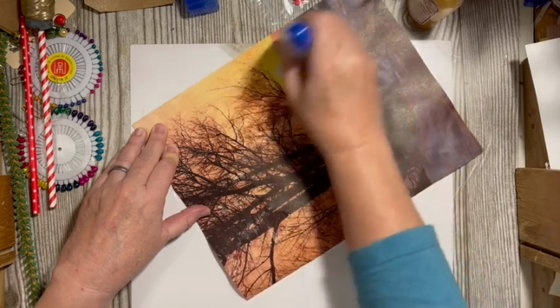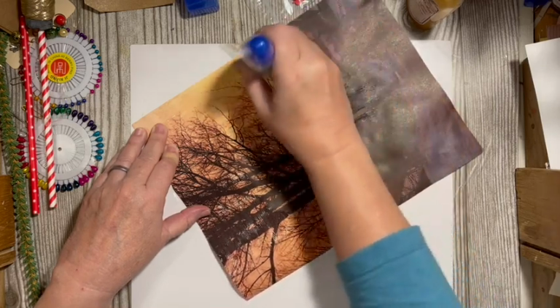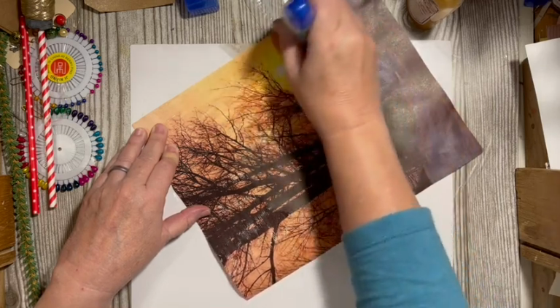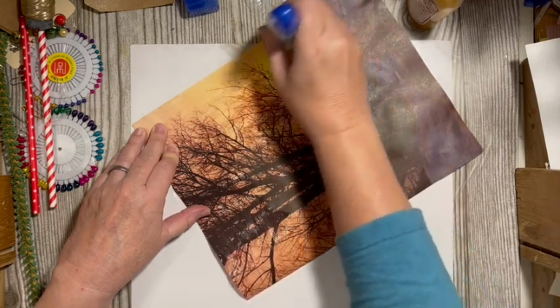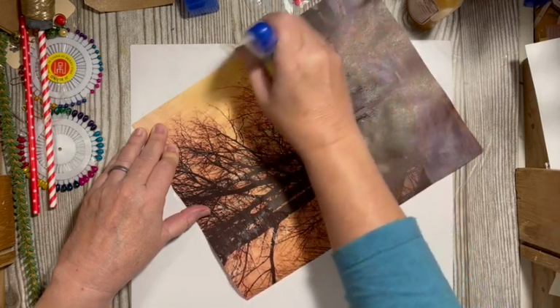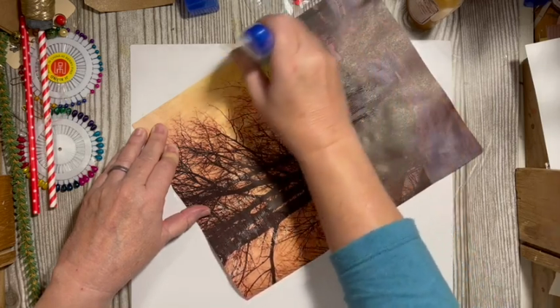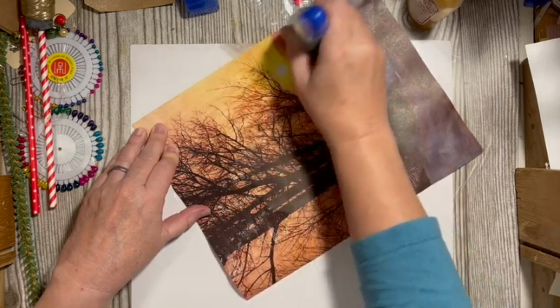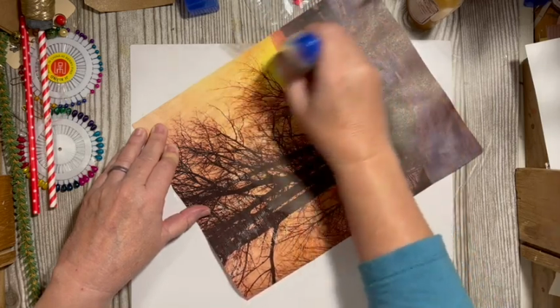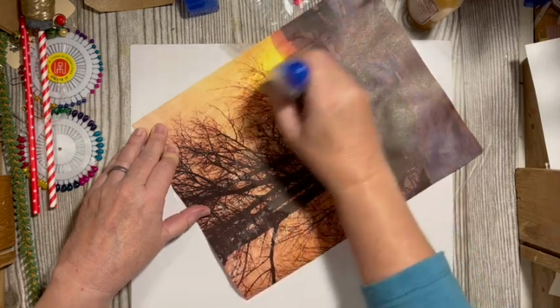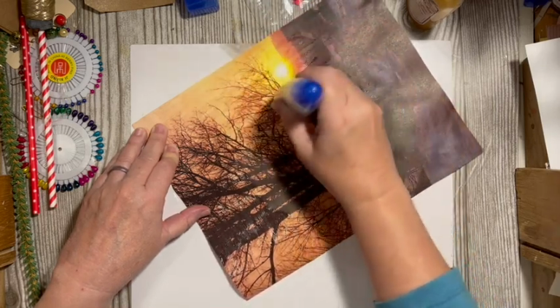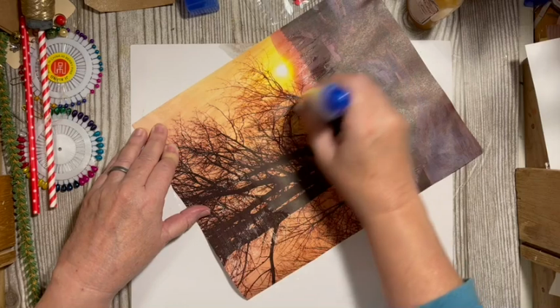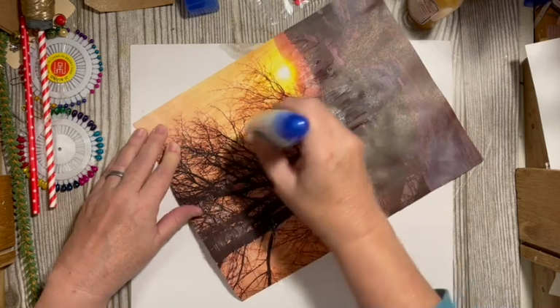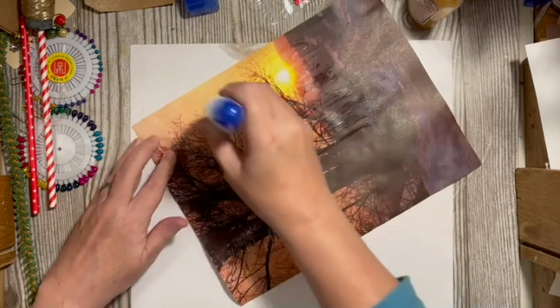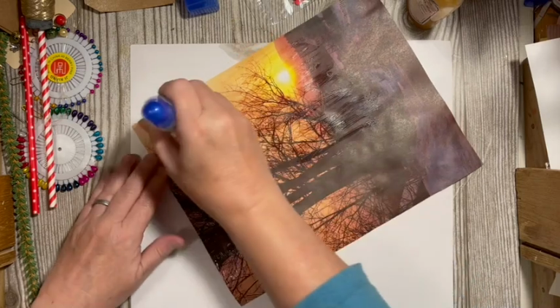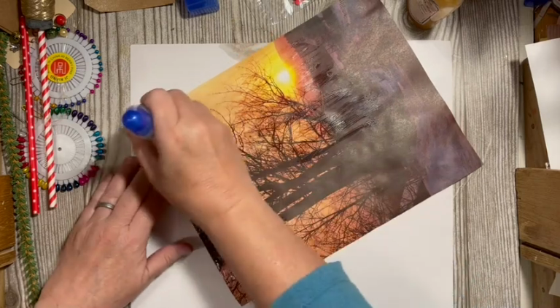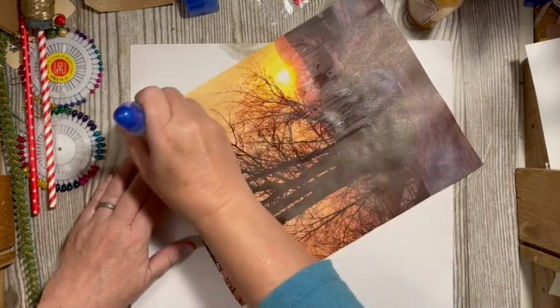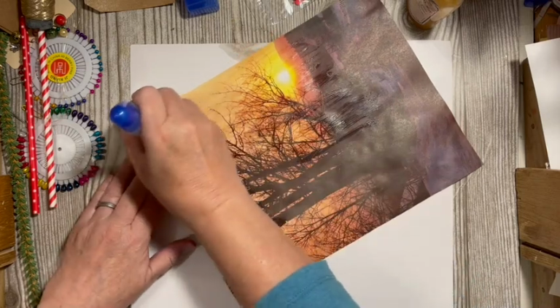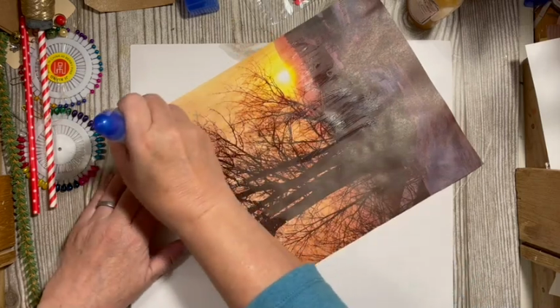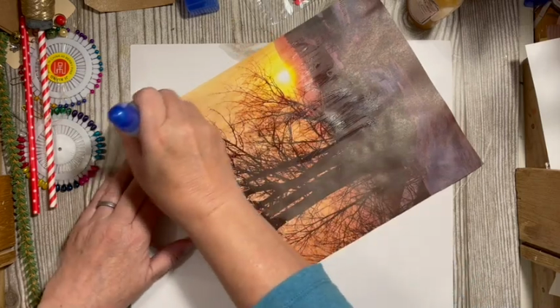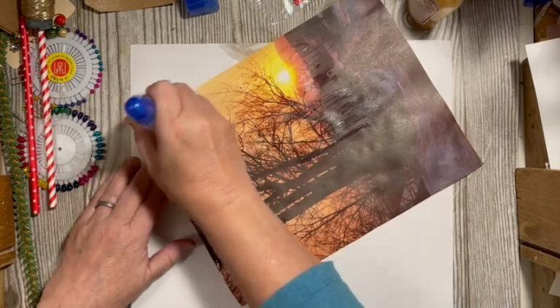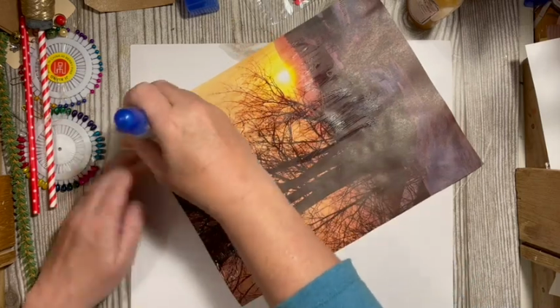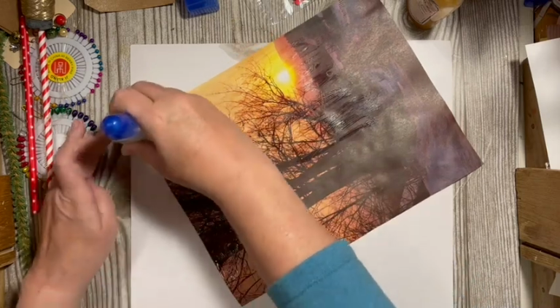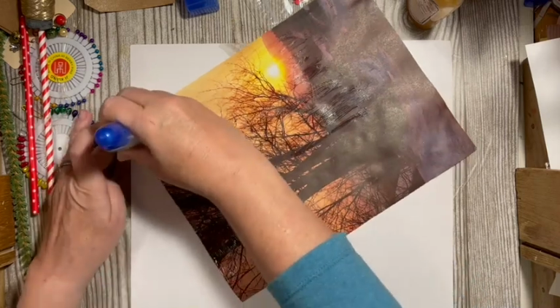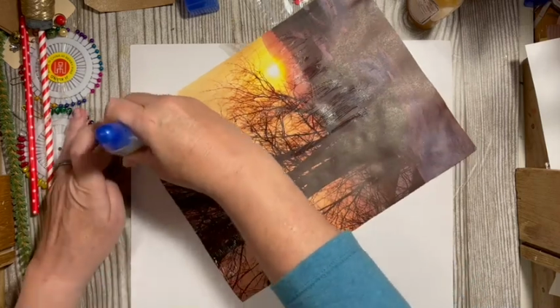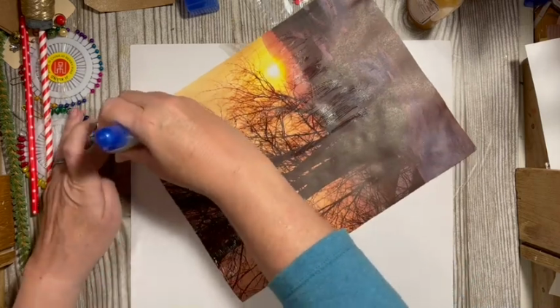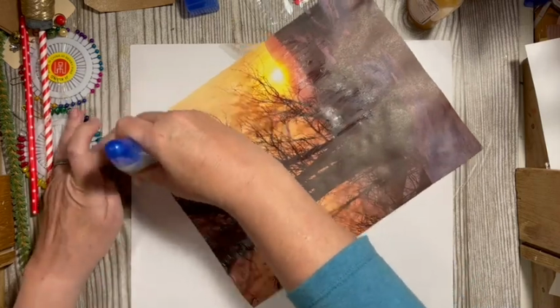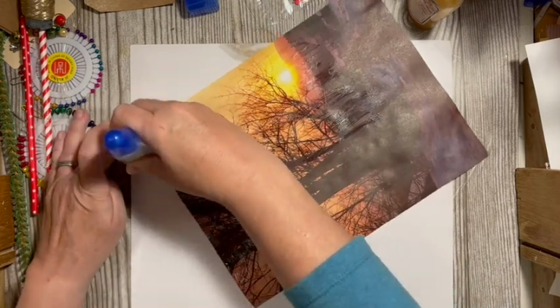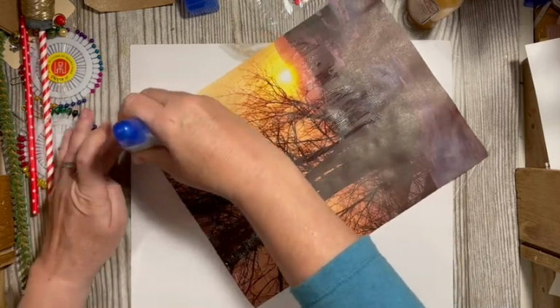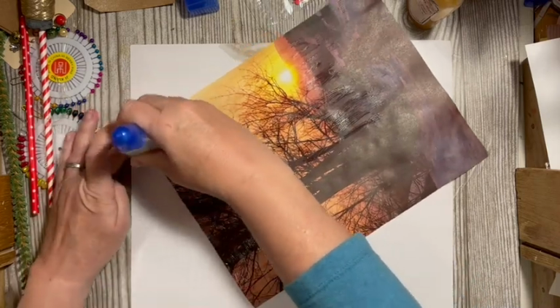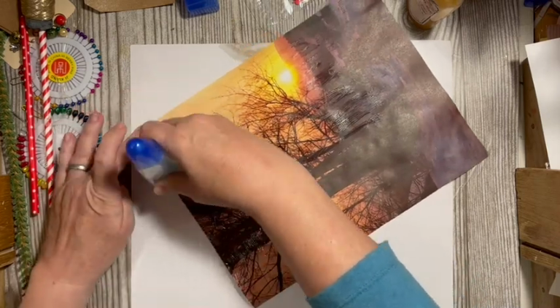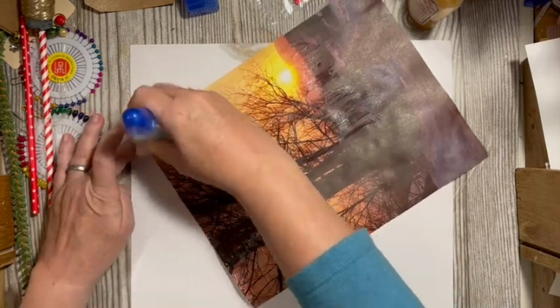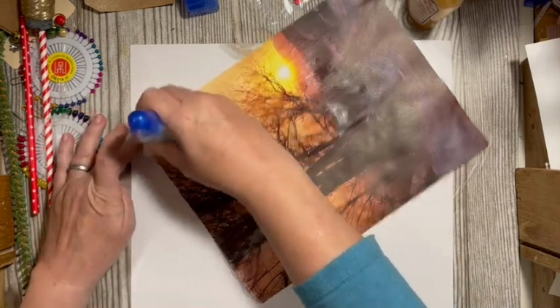You will see me pull out other adhesives, but usually it's because I'm wanting something to dry faster, or if I'm doing something on shiny paper and not going to be sewing it — which I may sew this.